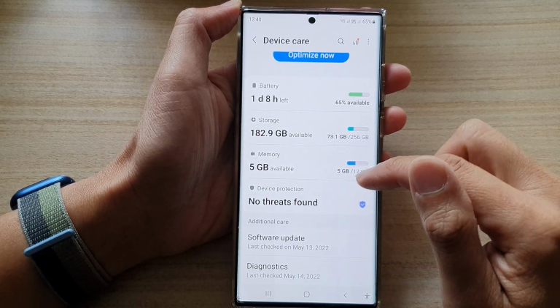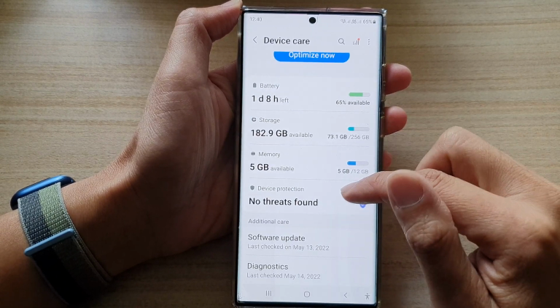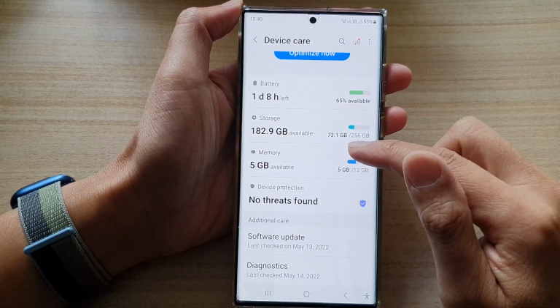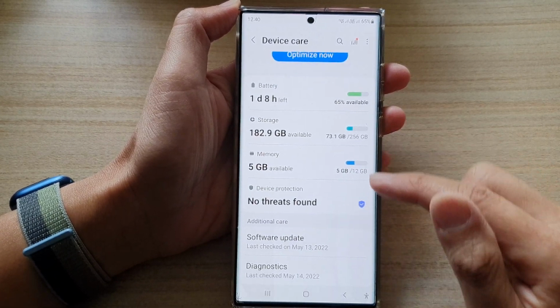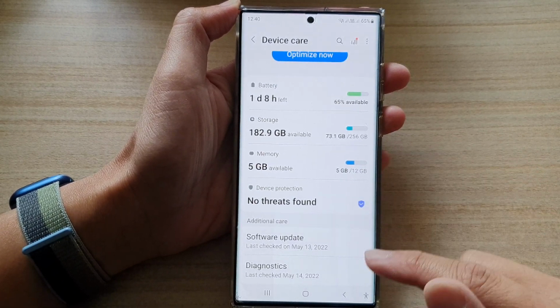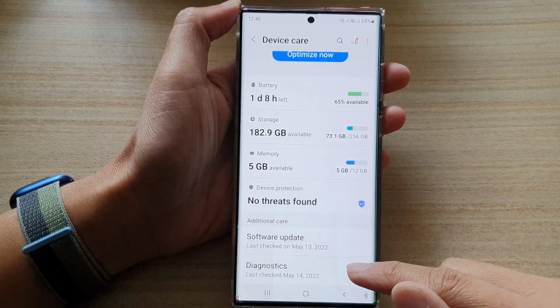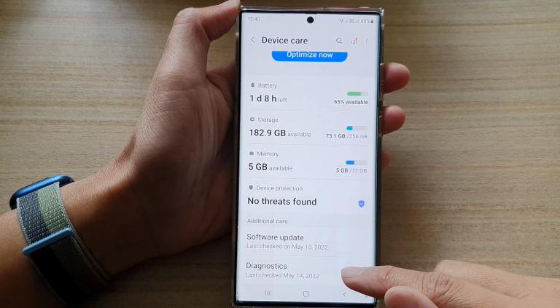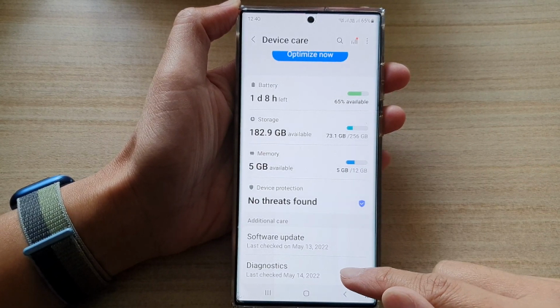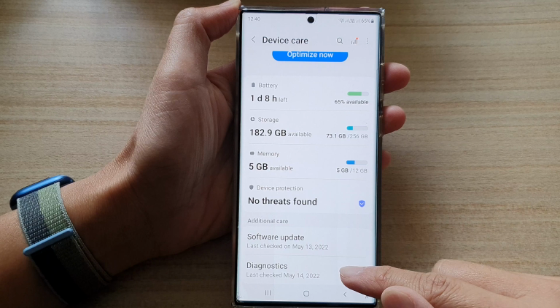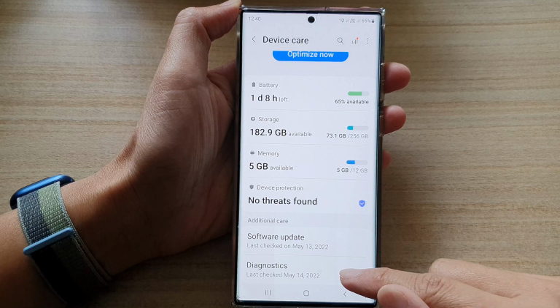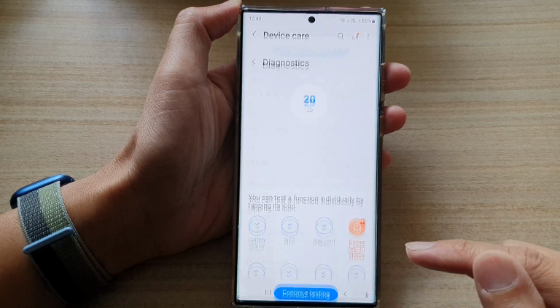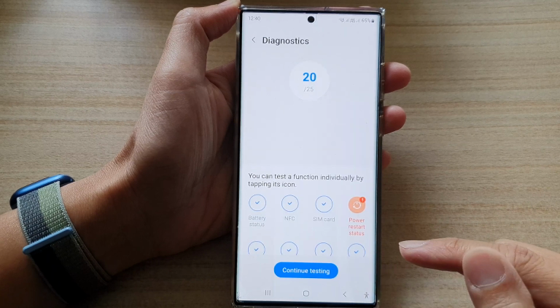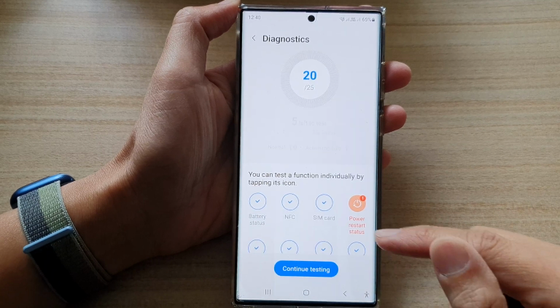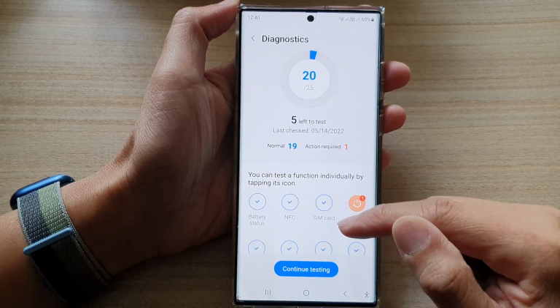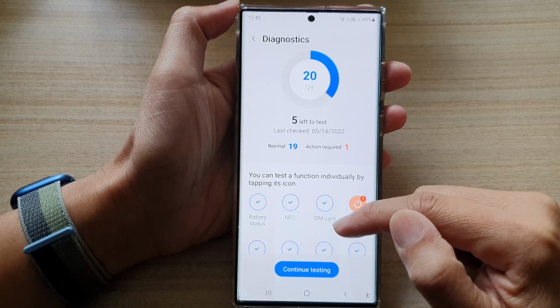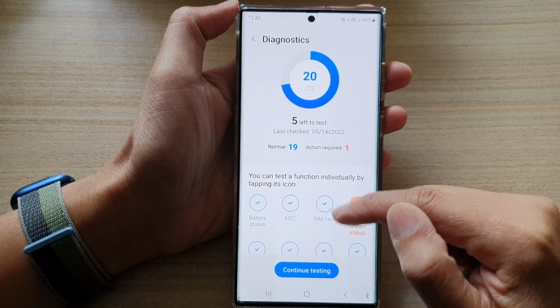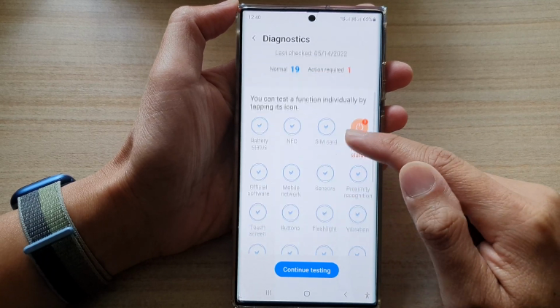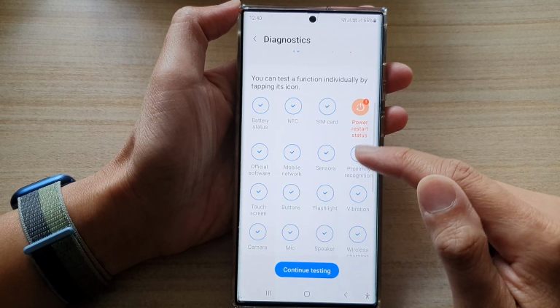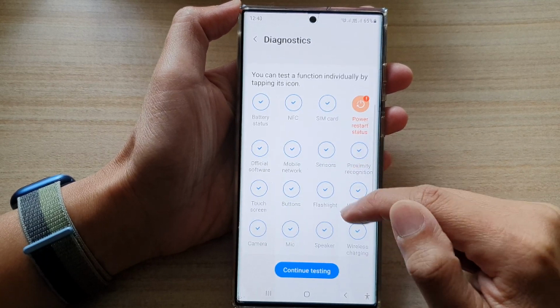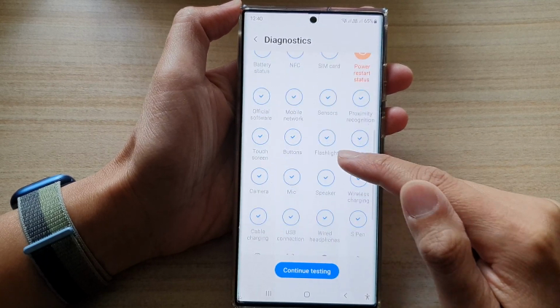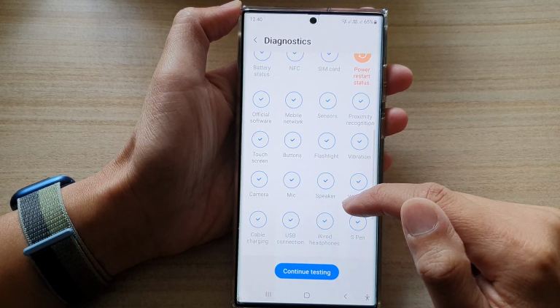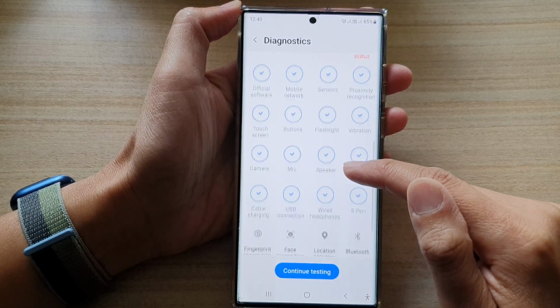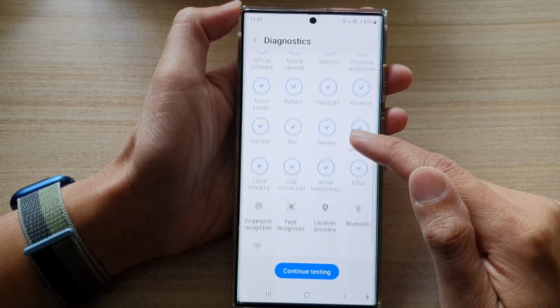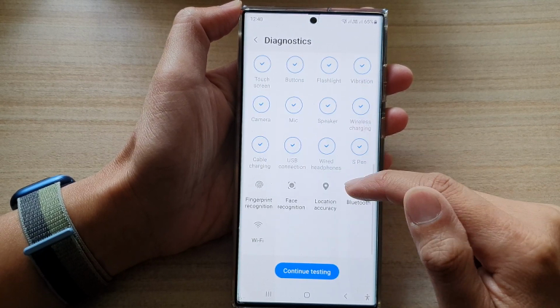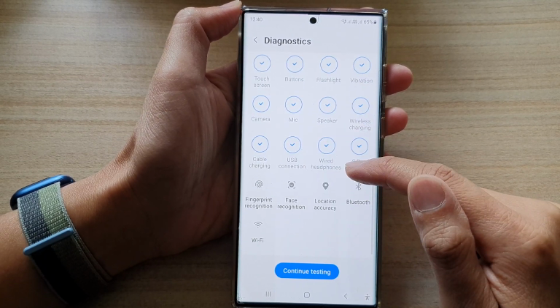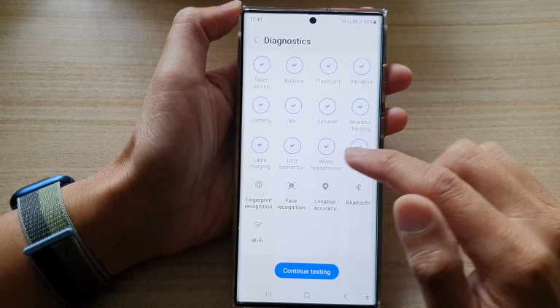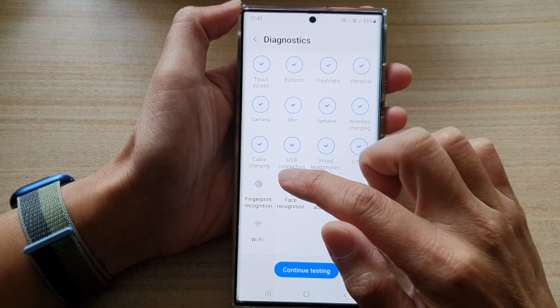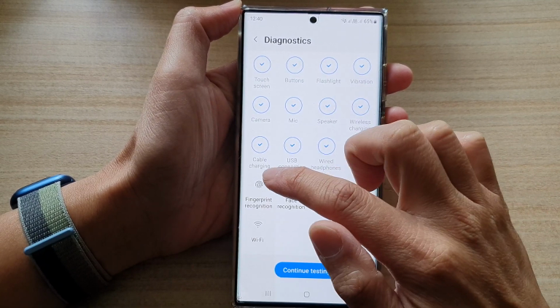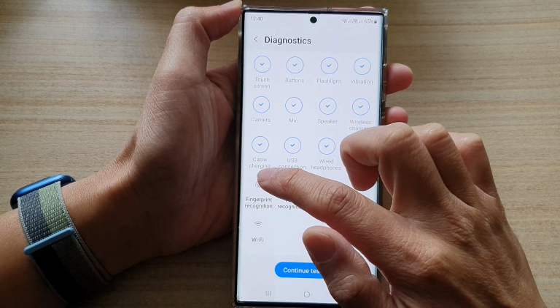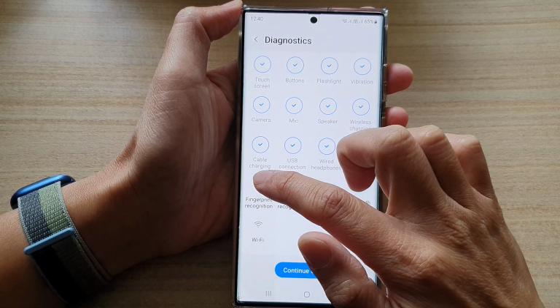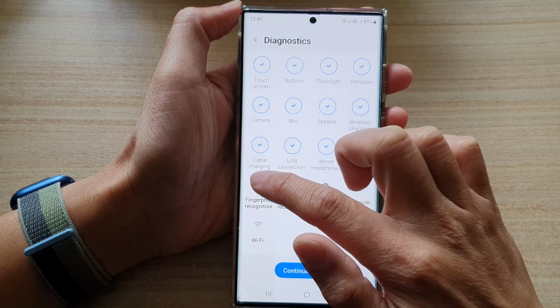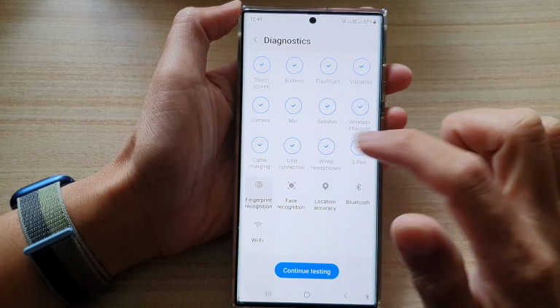Next, go down and tap on Diagnostics, then go down and tap on Fingerprint Recognition.